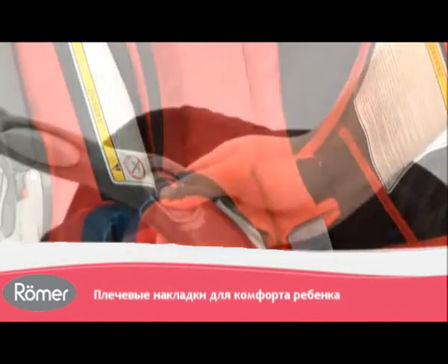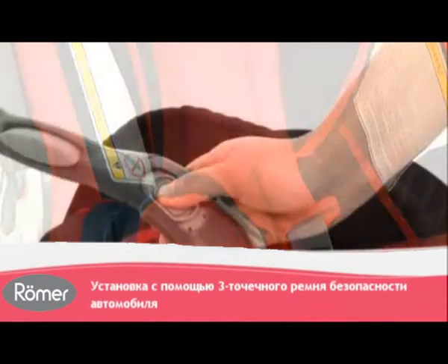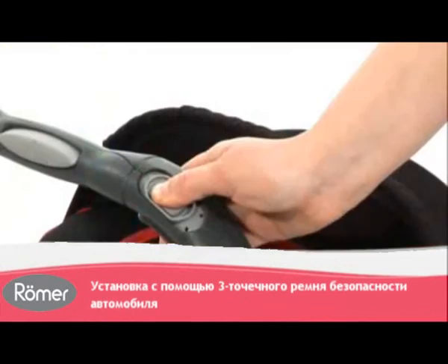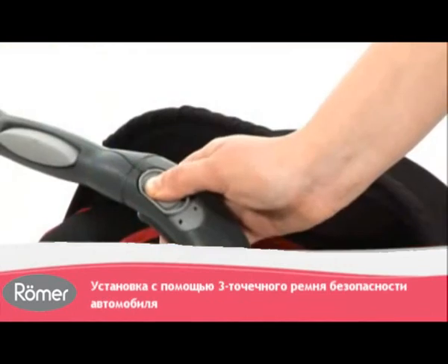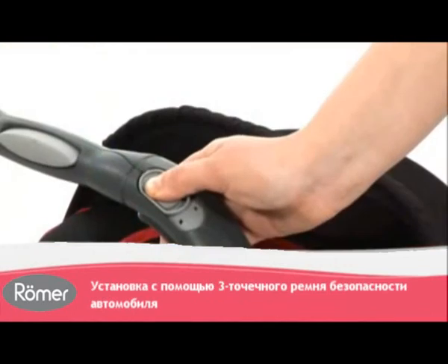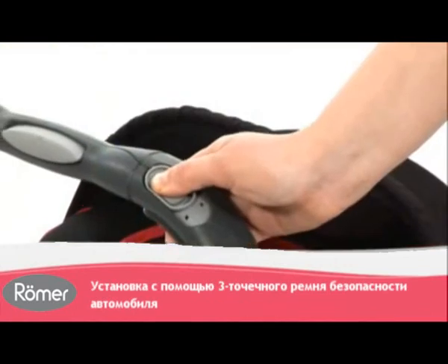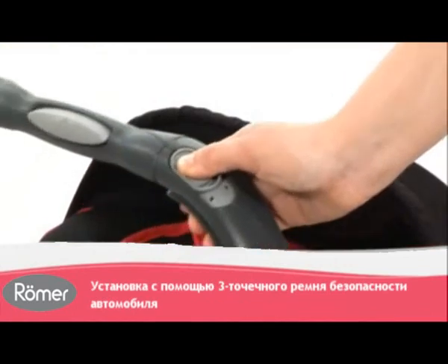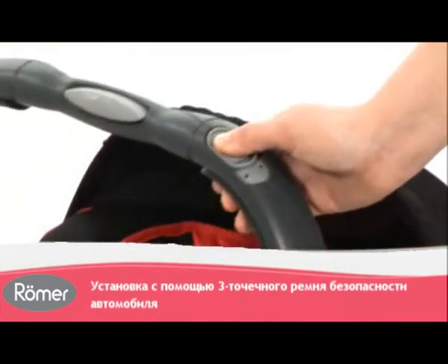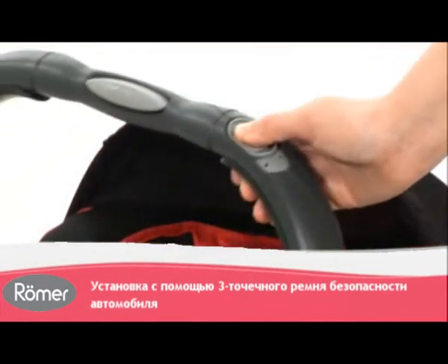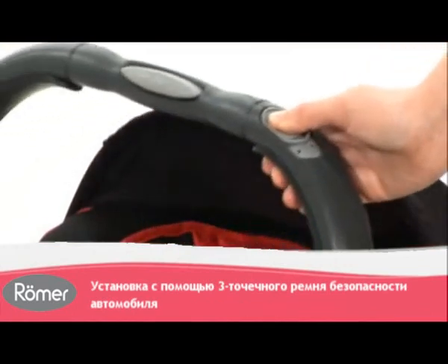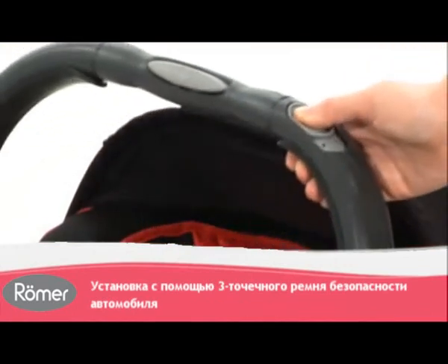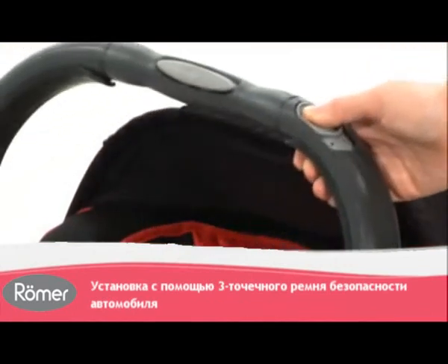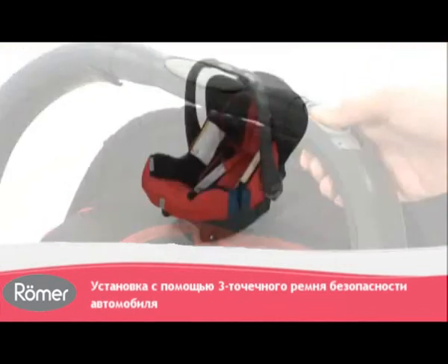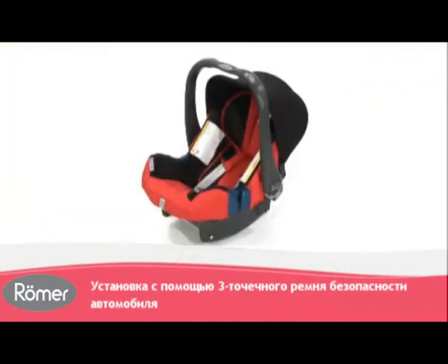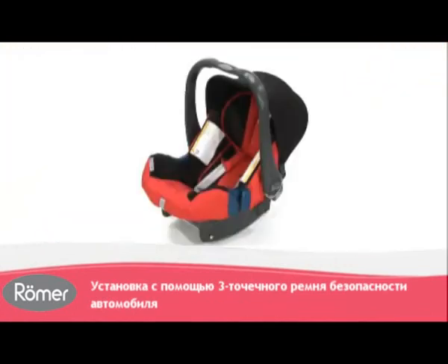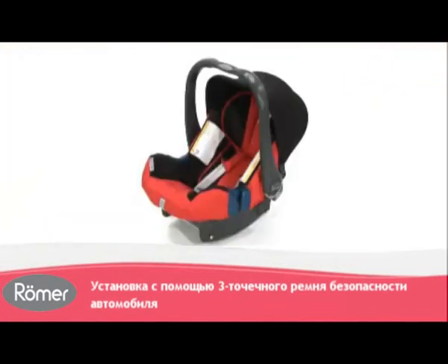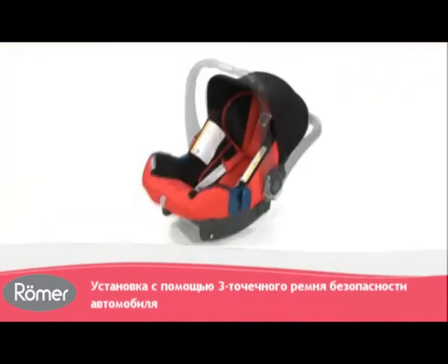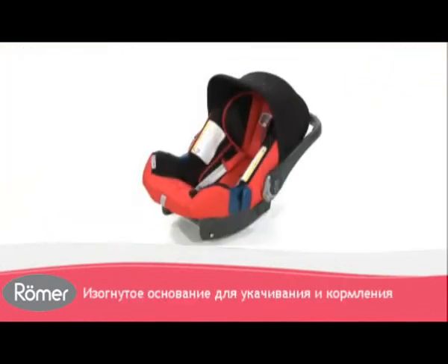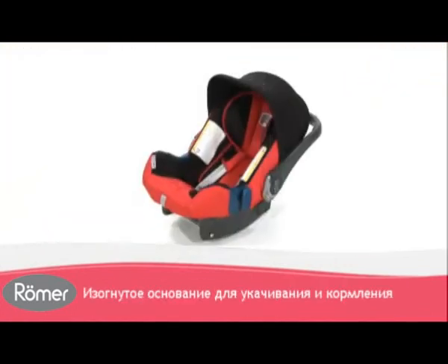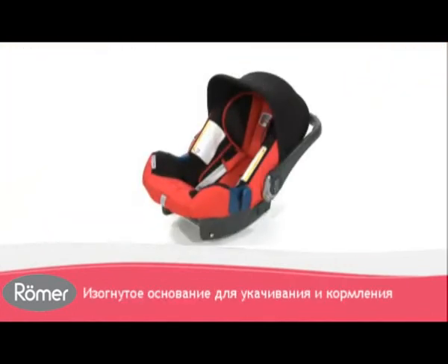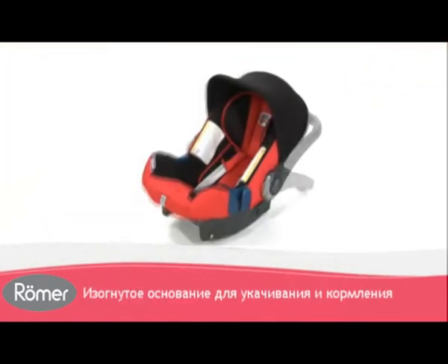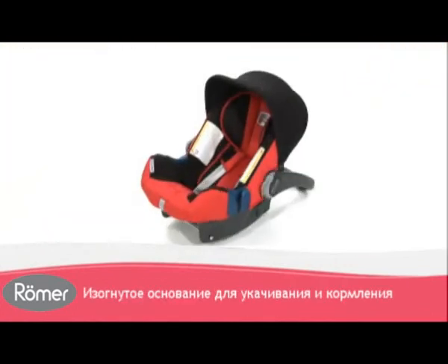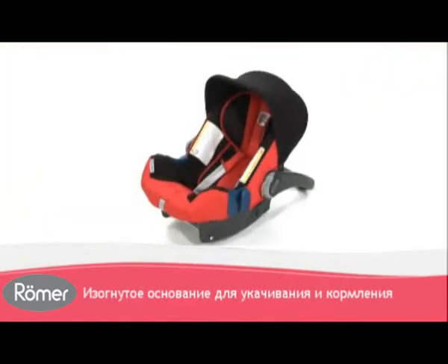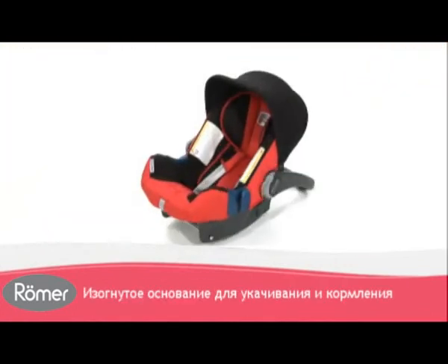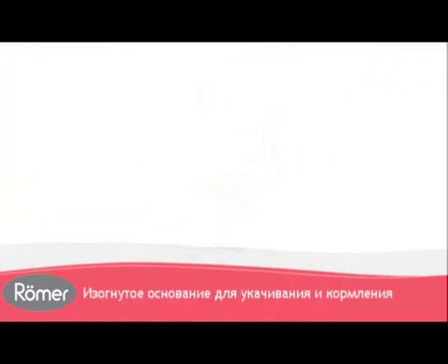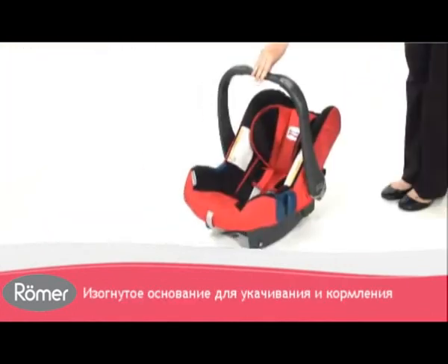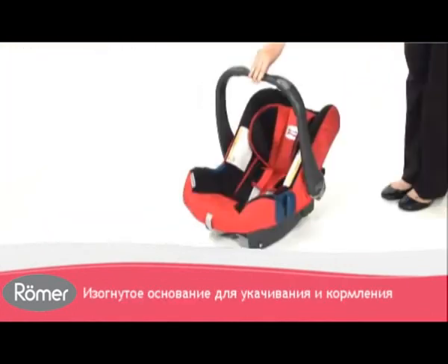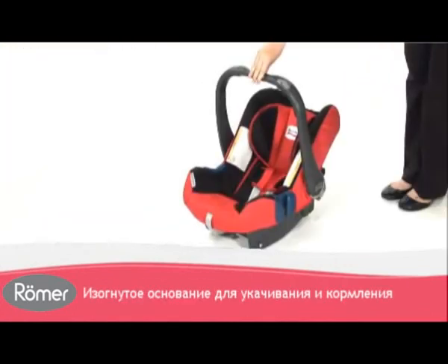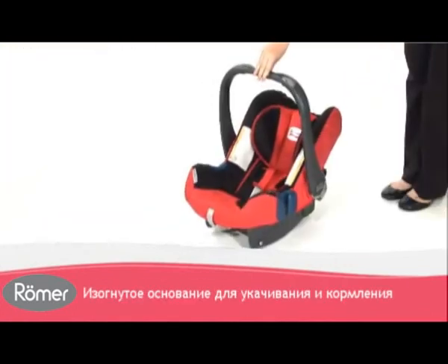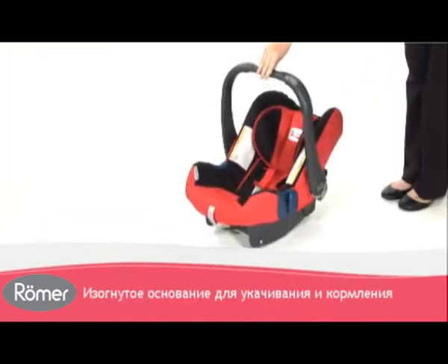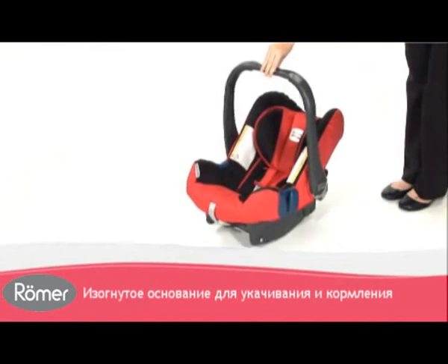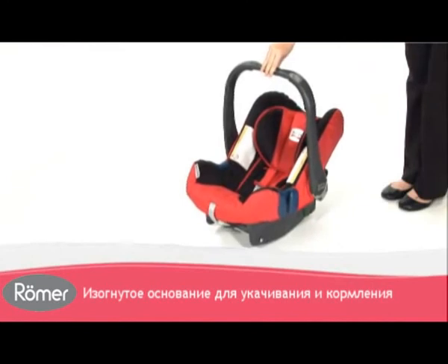The carry handle has three positions, while a curved base is ideal for rocking or feeding.